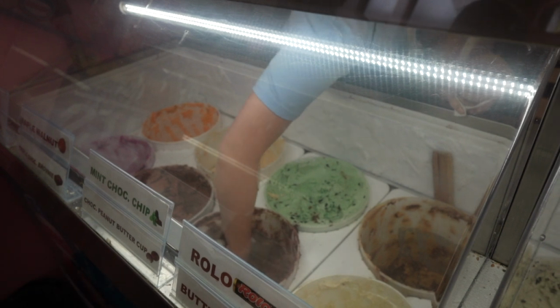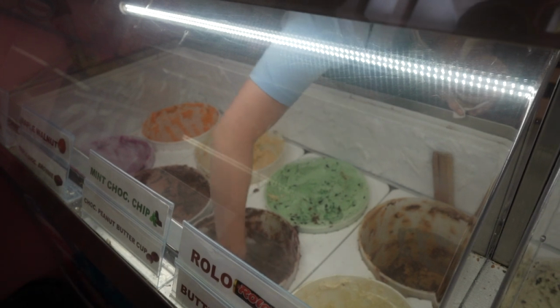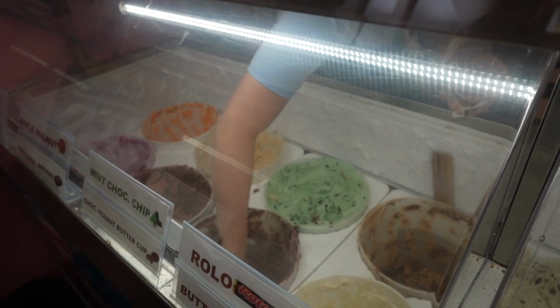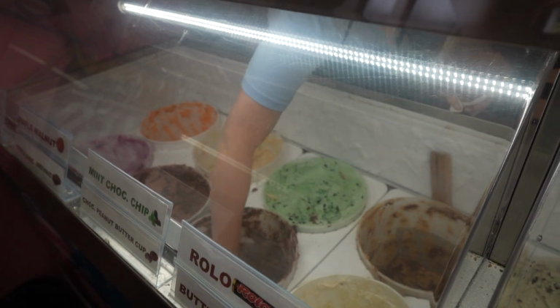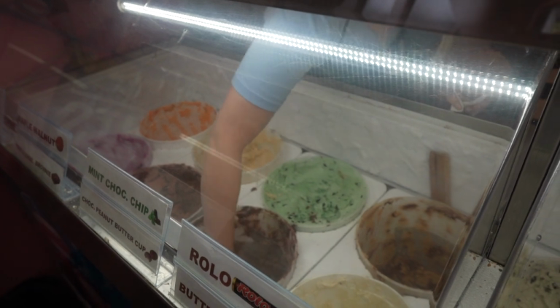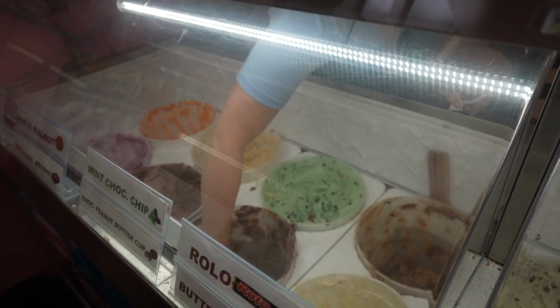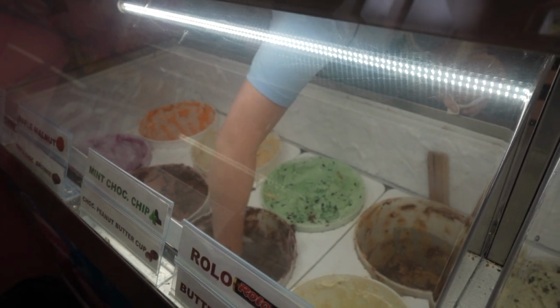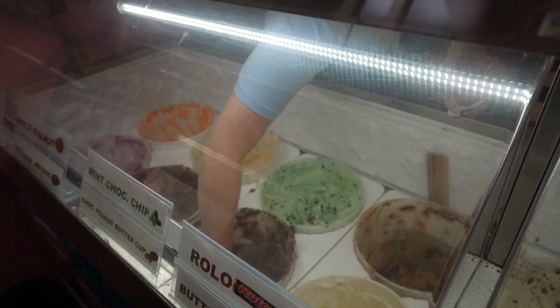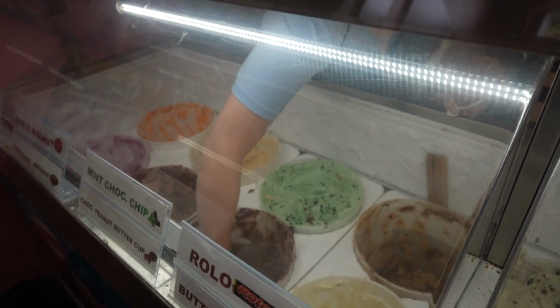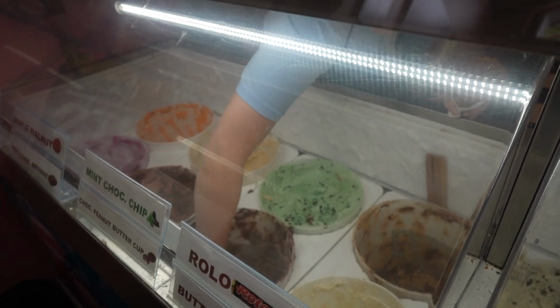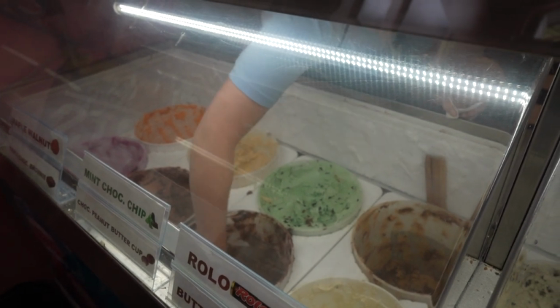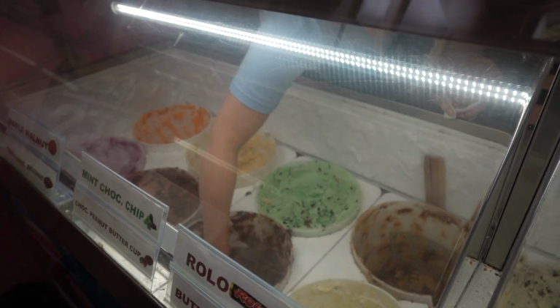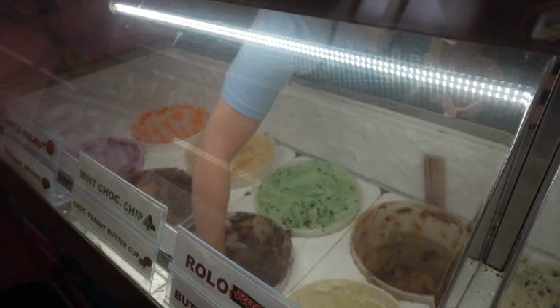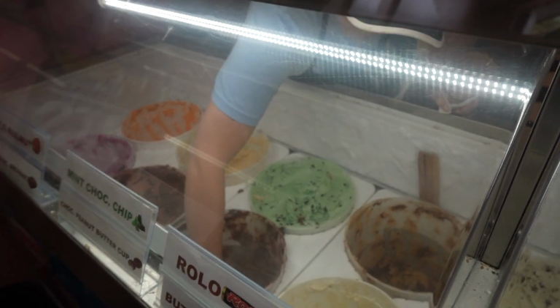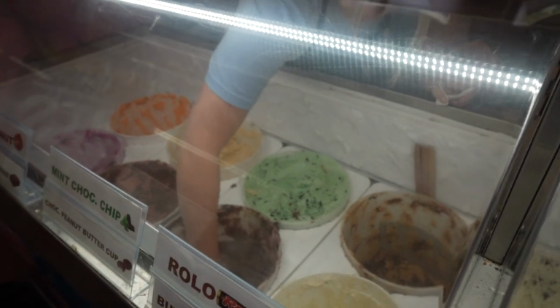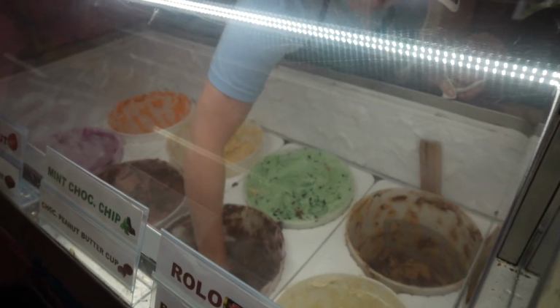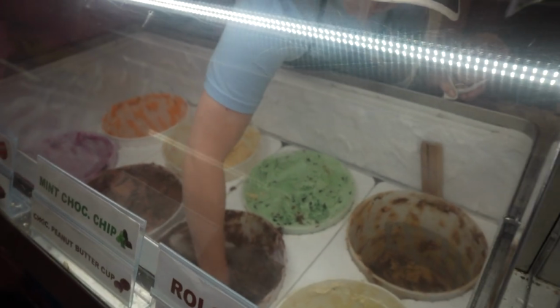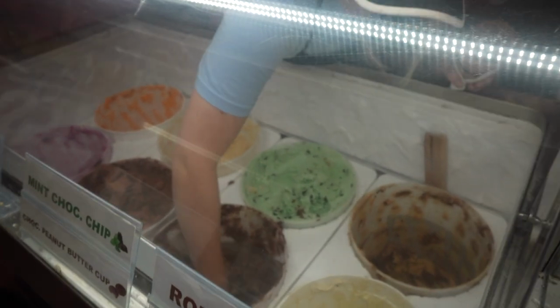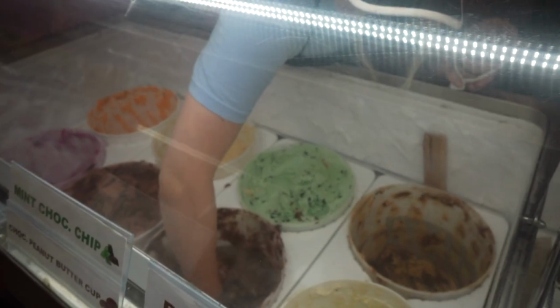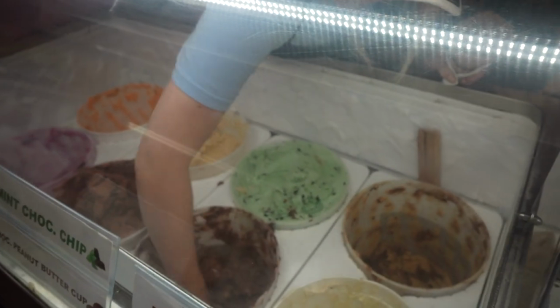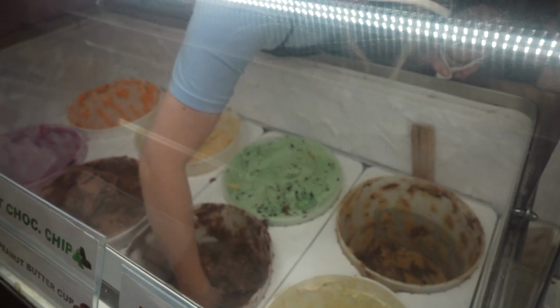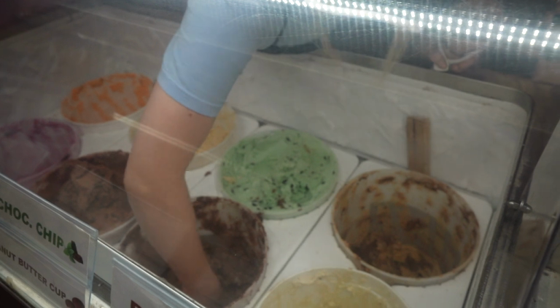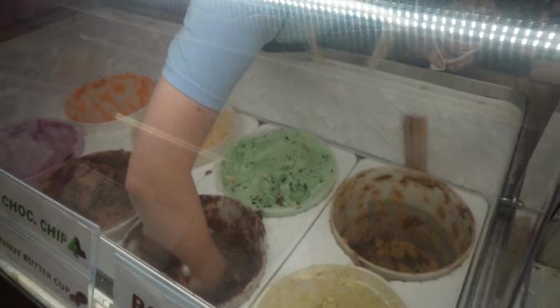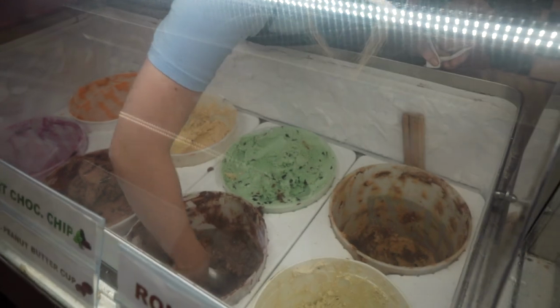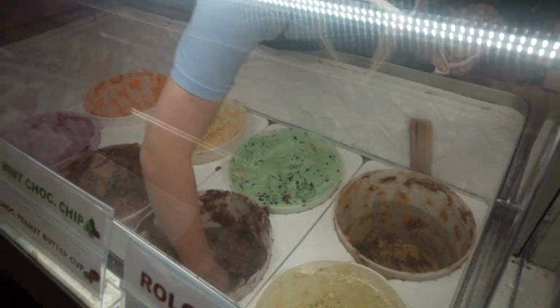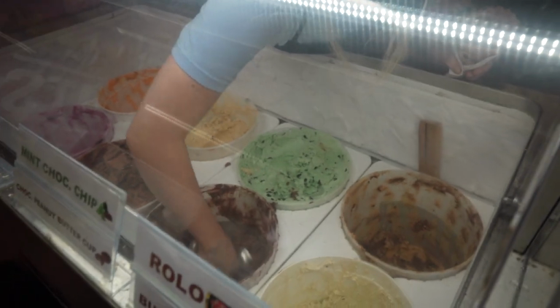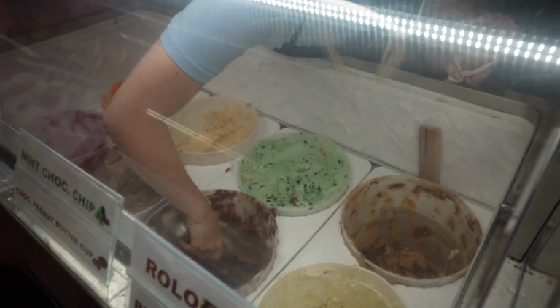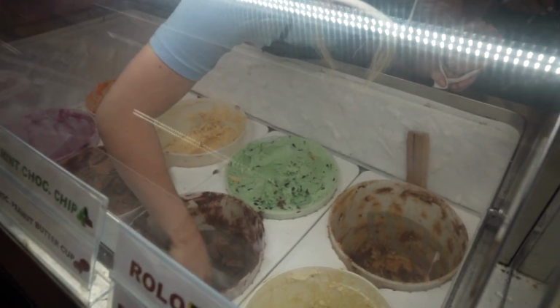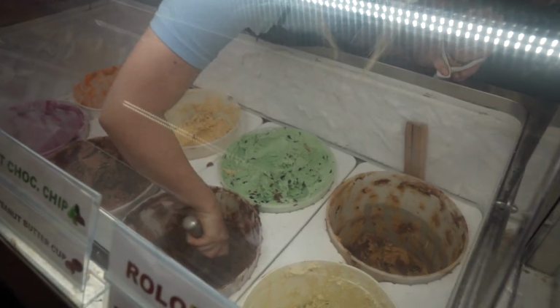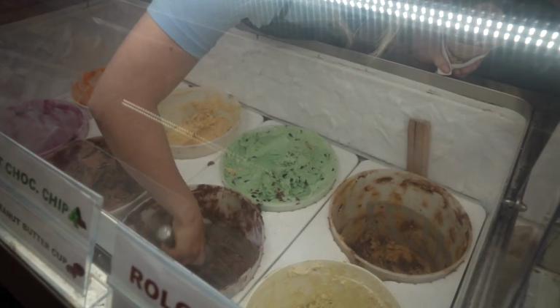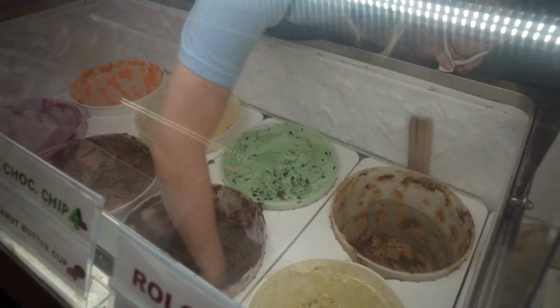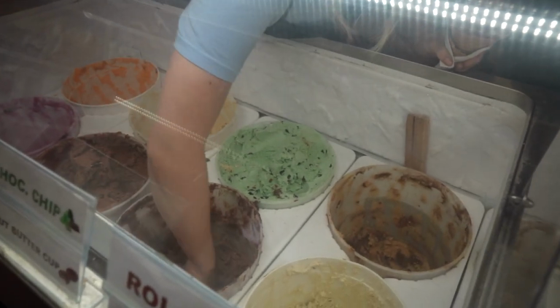Who doesn't love a big scoop of ice cream? Be sure to check out Big Scoop — it's right inside Waterton. You won't be disappointed.